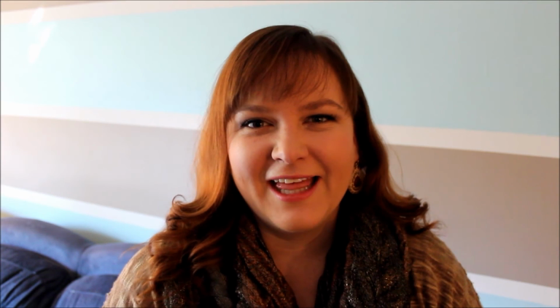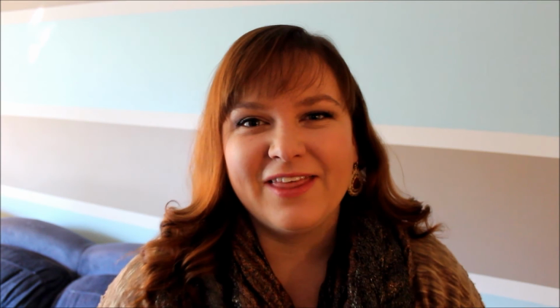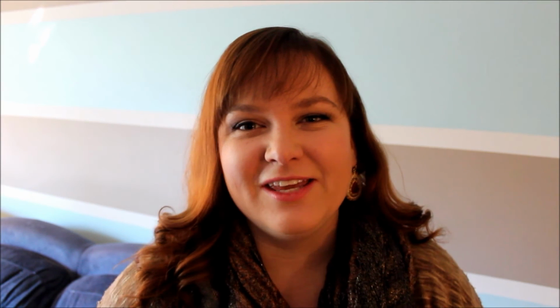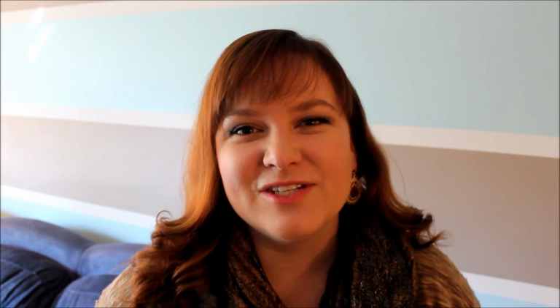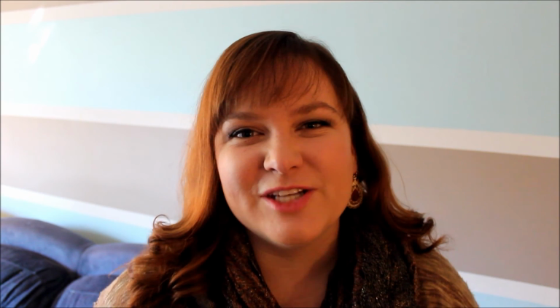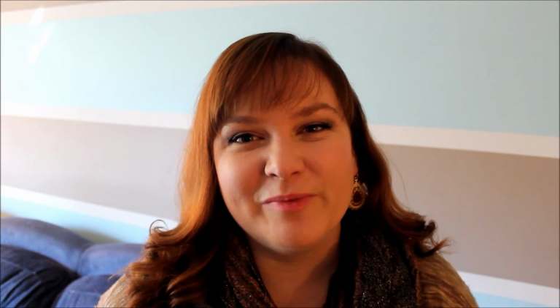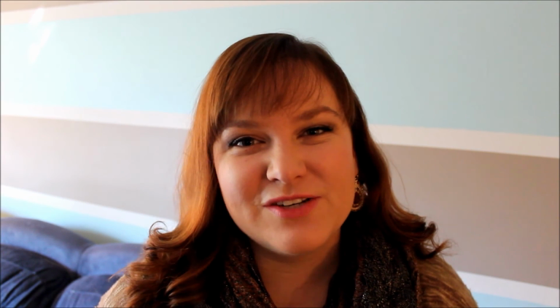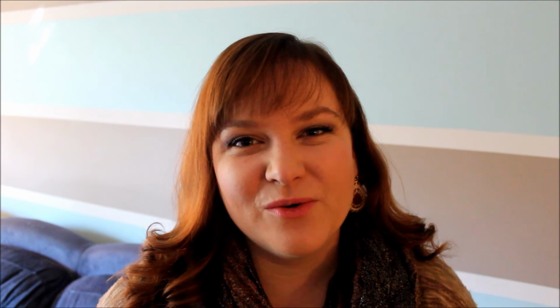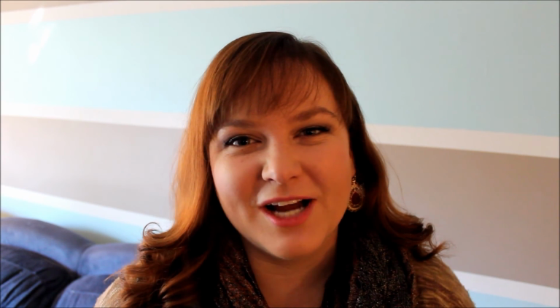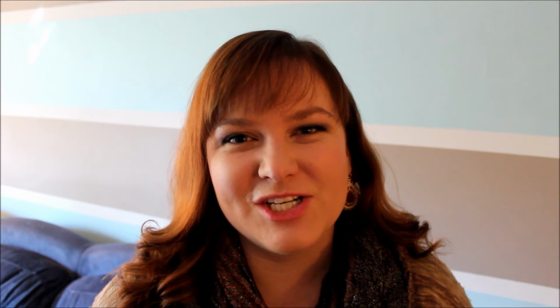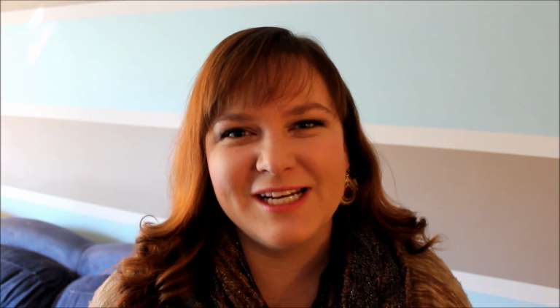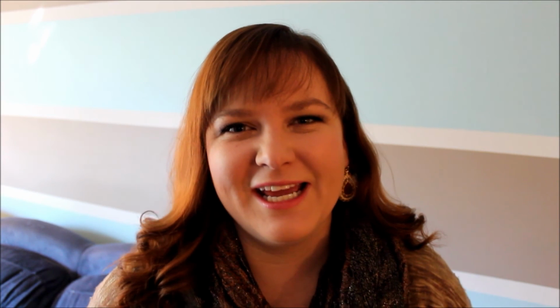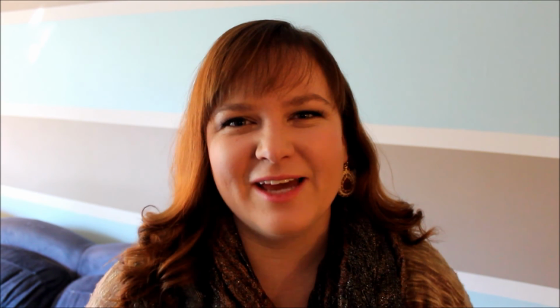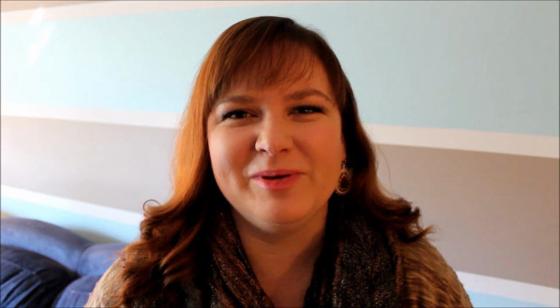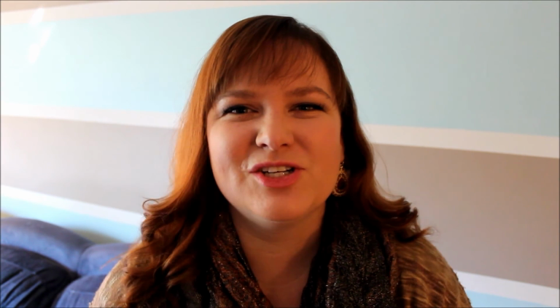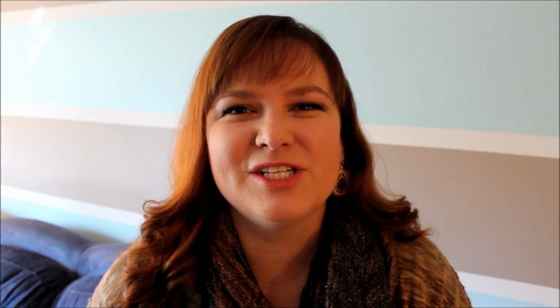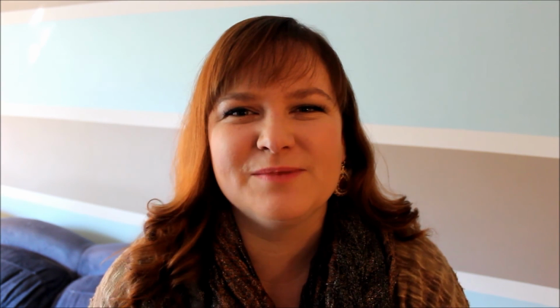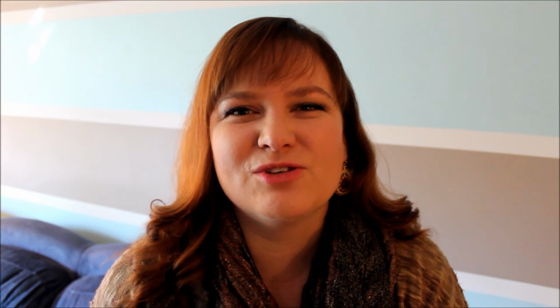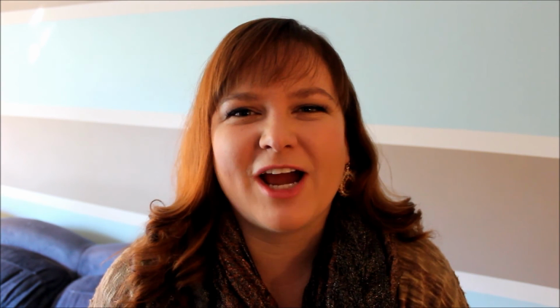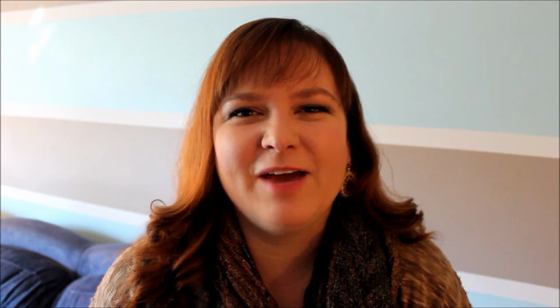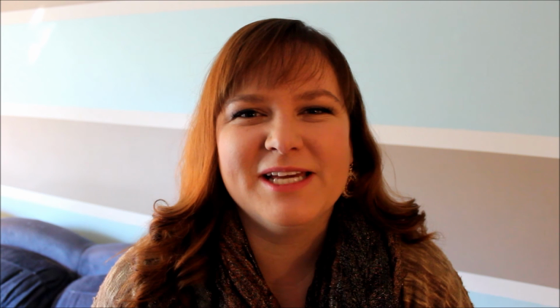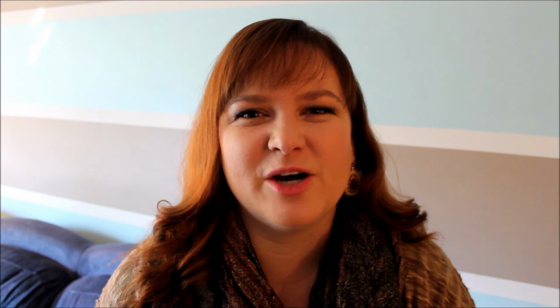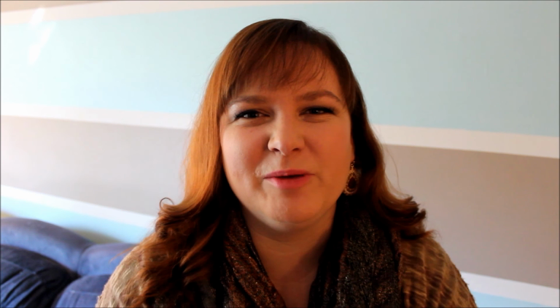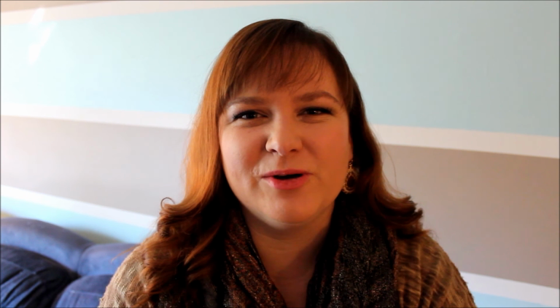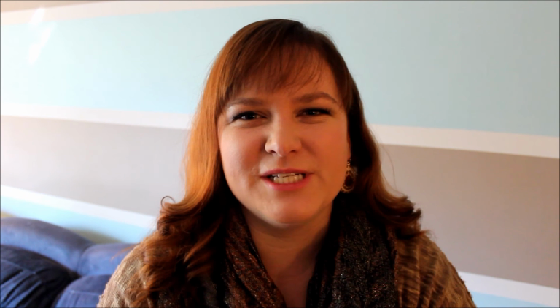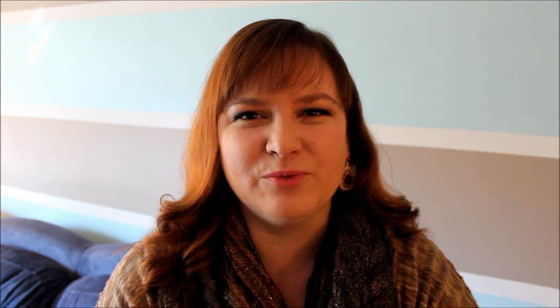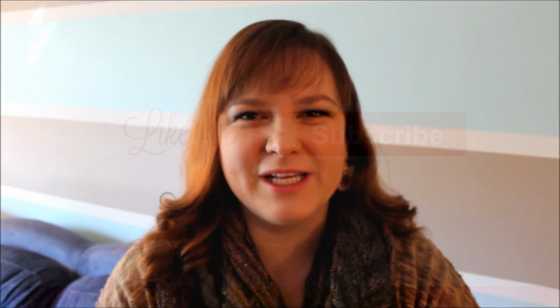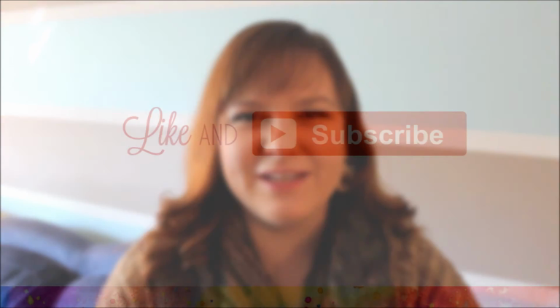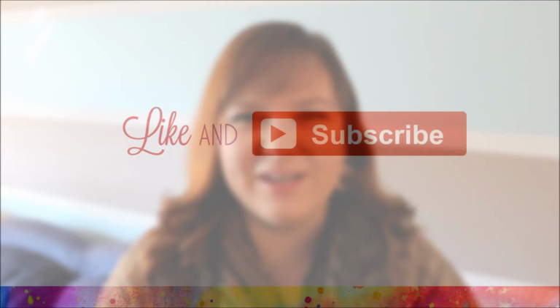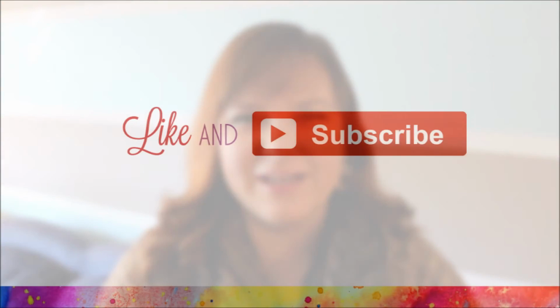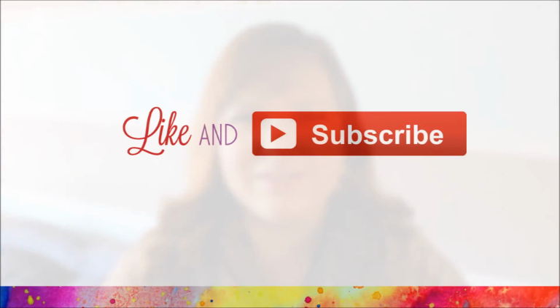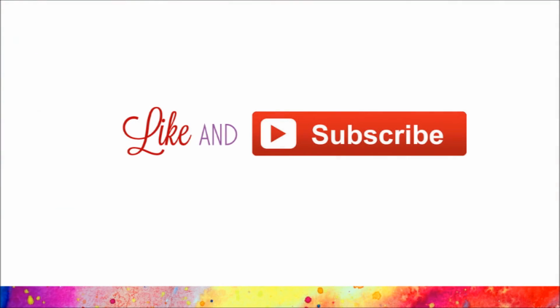Thank you so much for watching and be sure to subscribe as I'll be posting weekly videos.